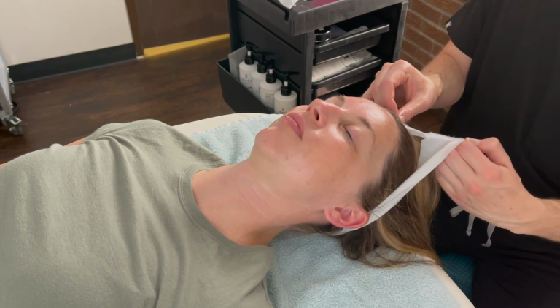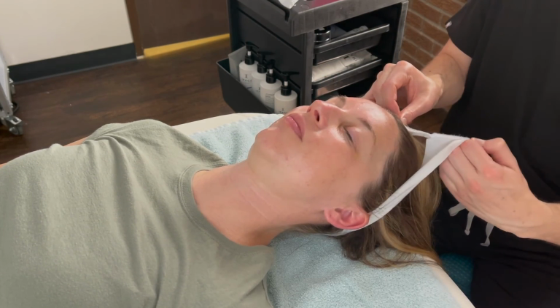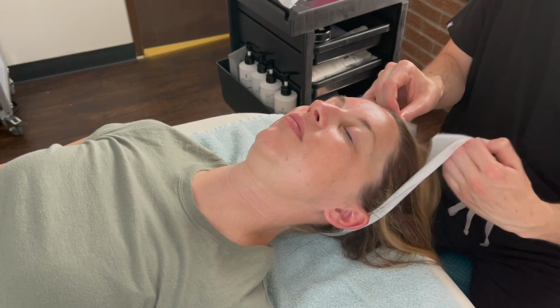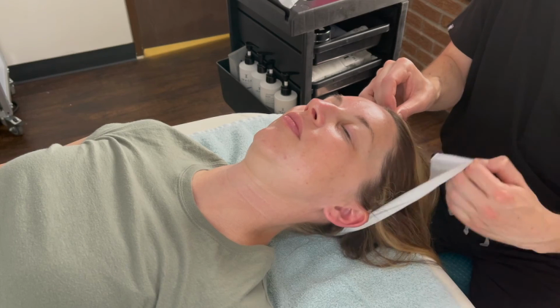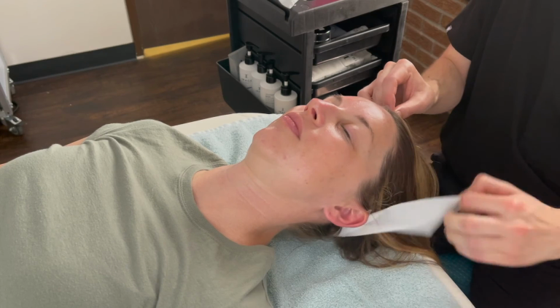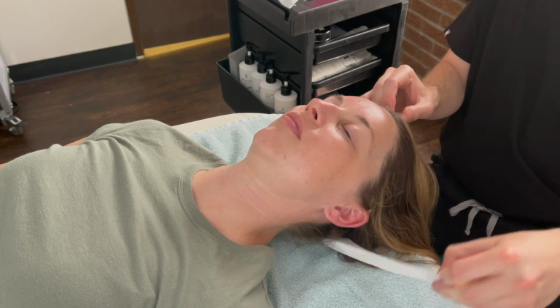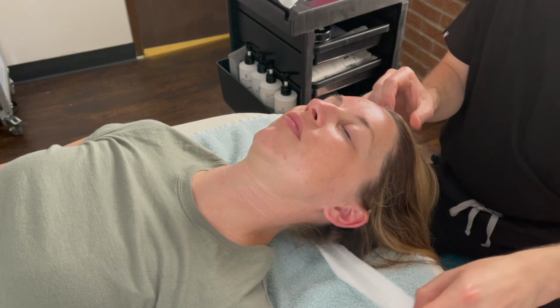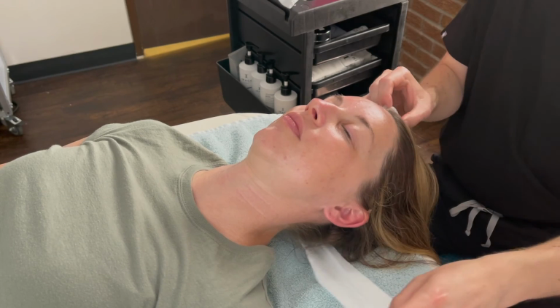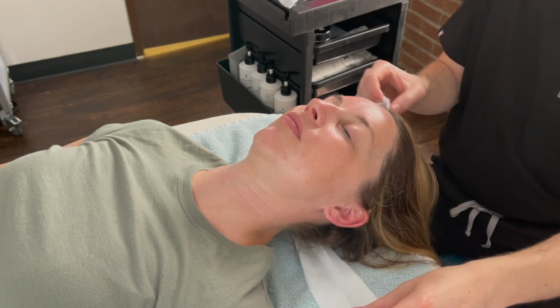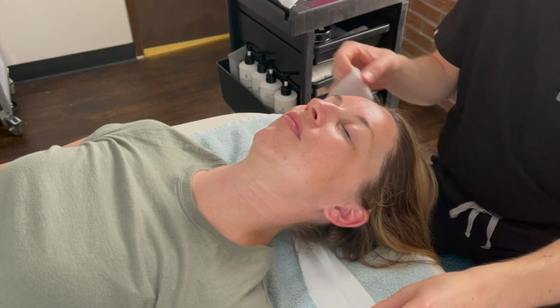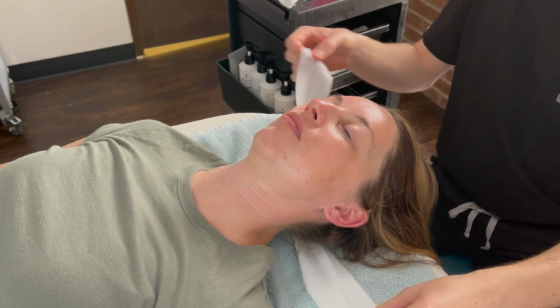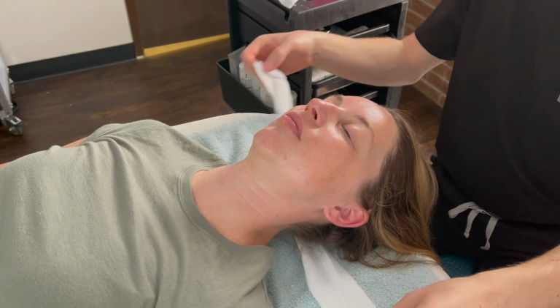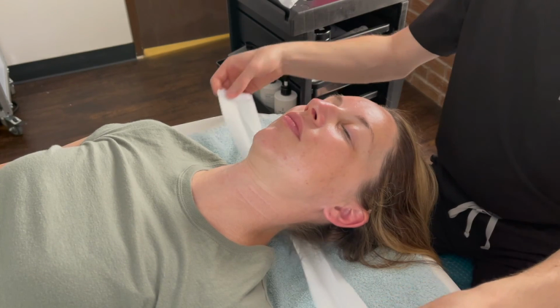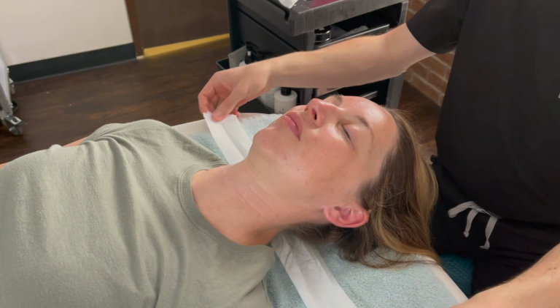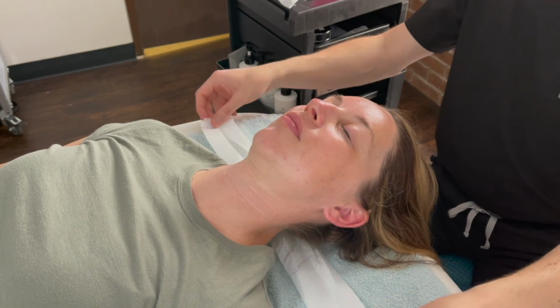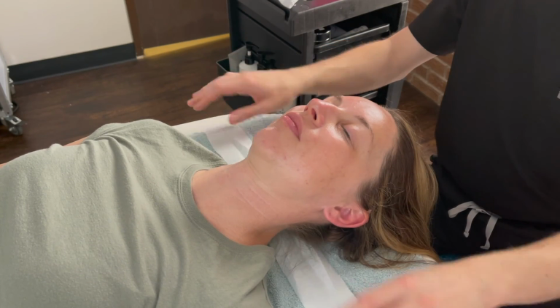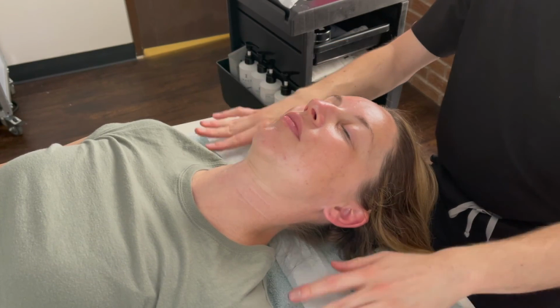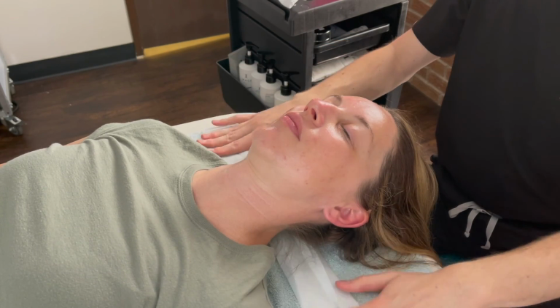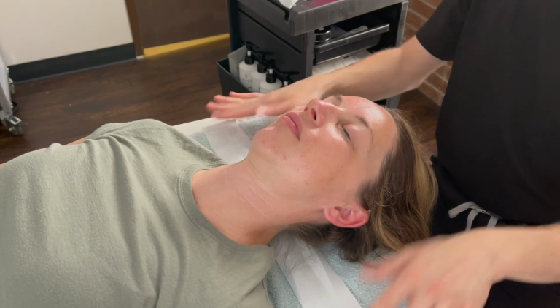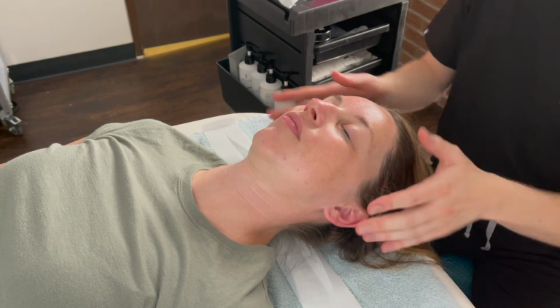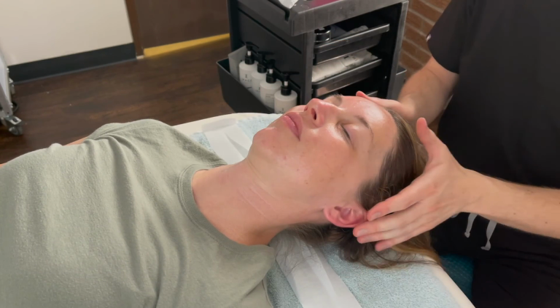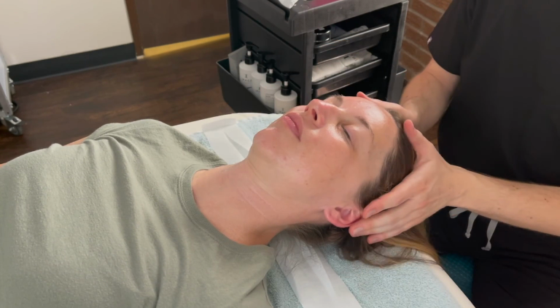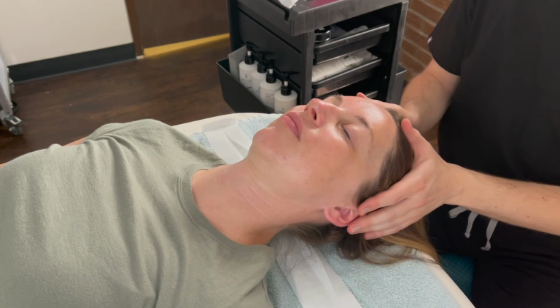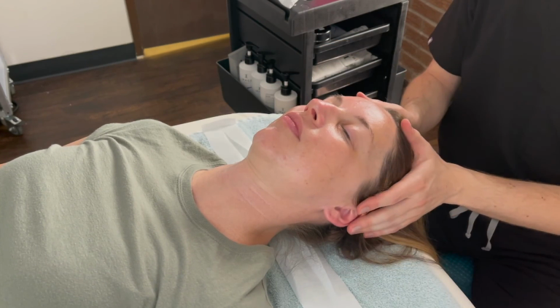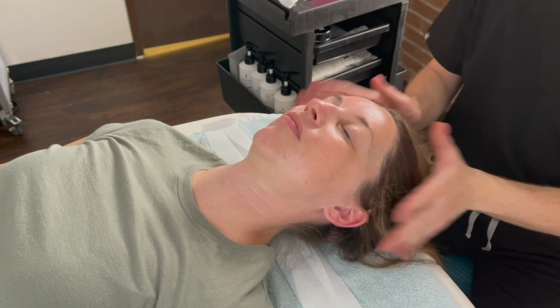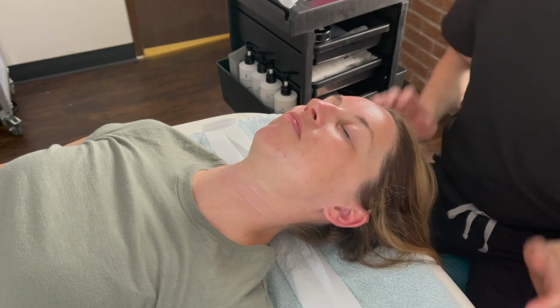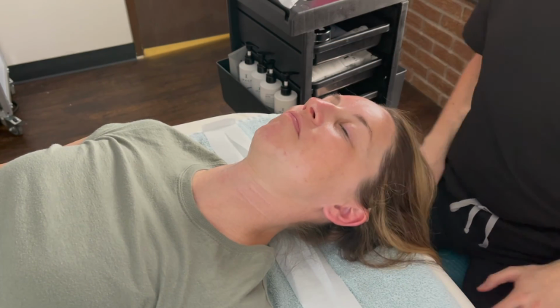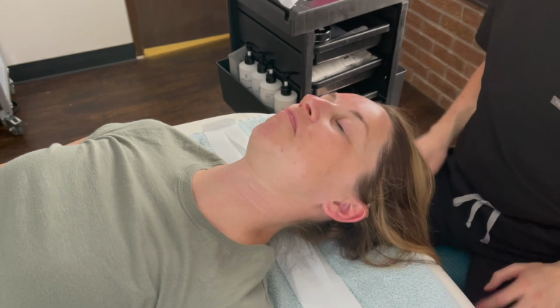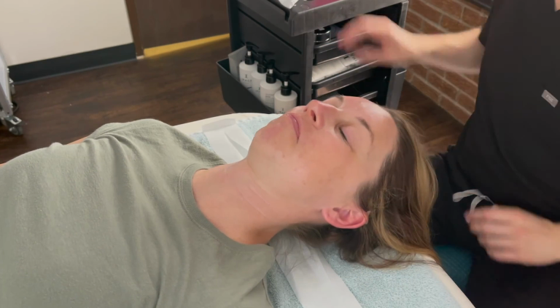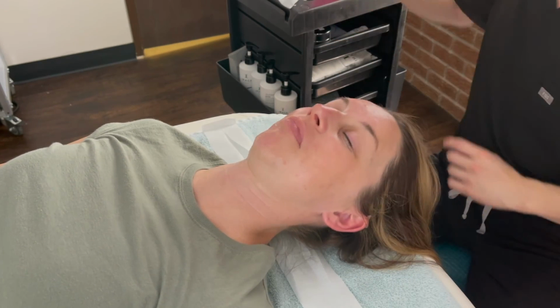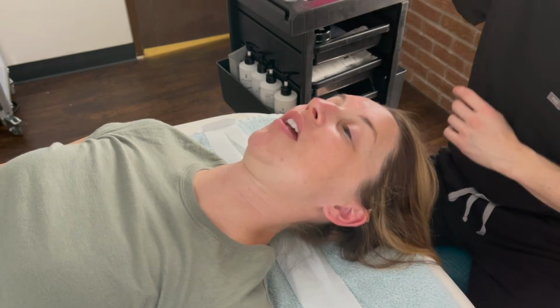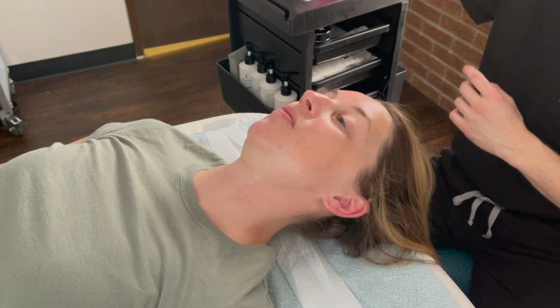This facial can be tweaked and tailored for your skin and is a great way to boost hydration and glow.